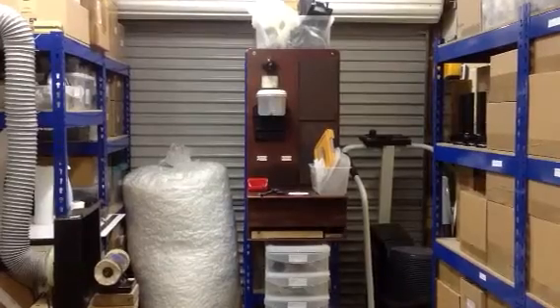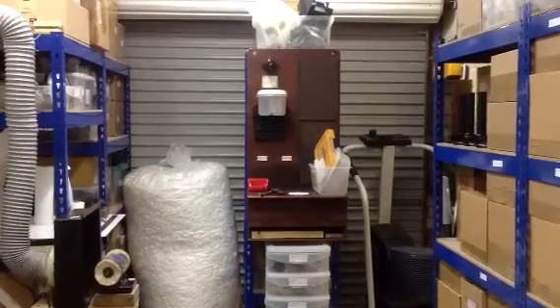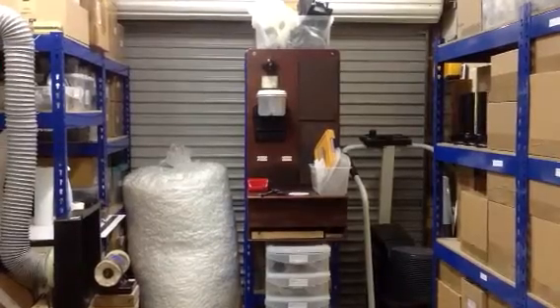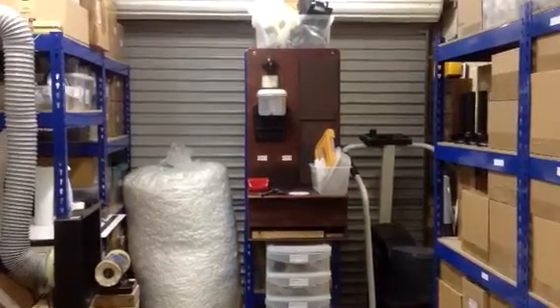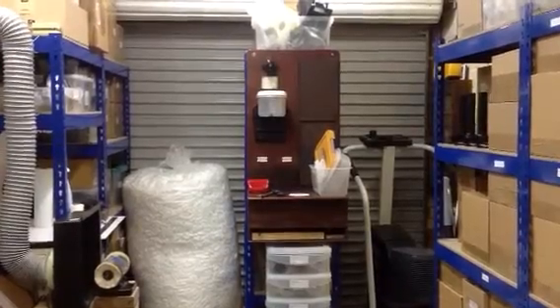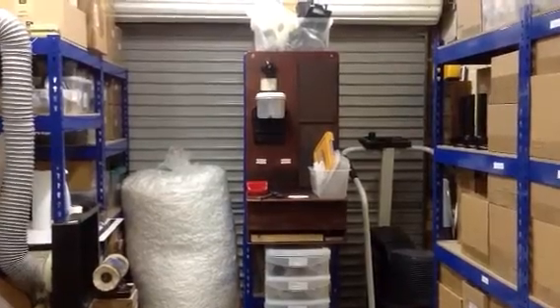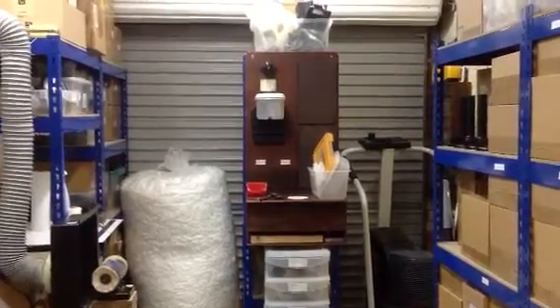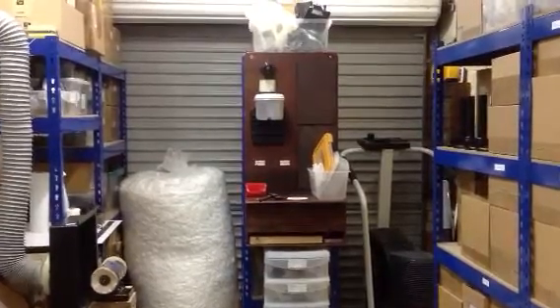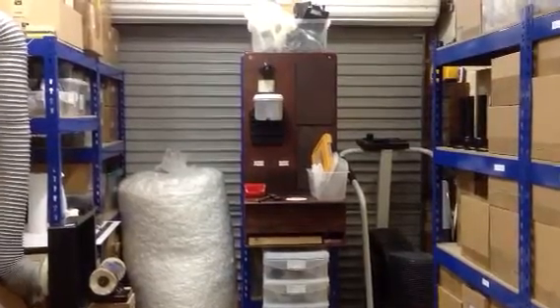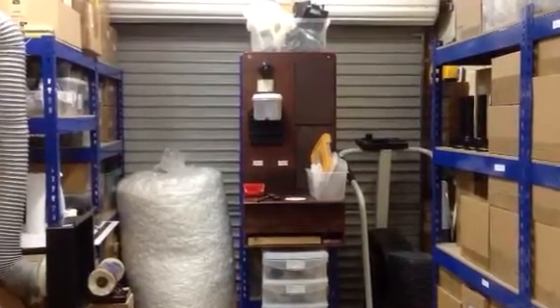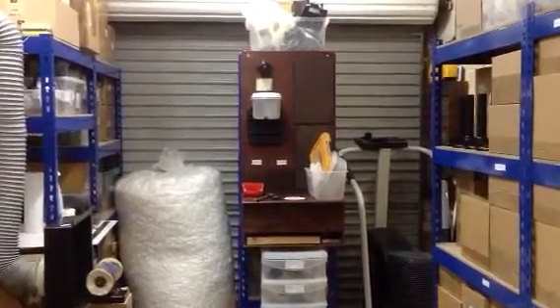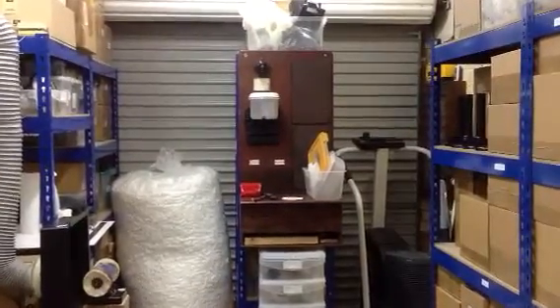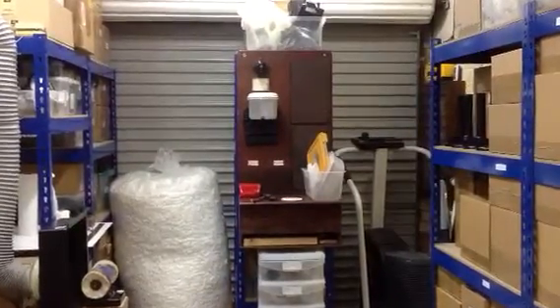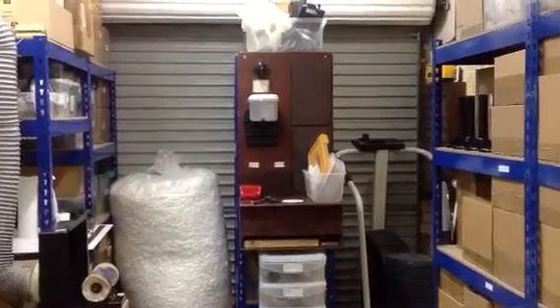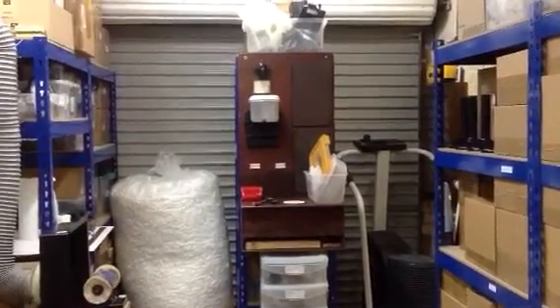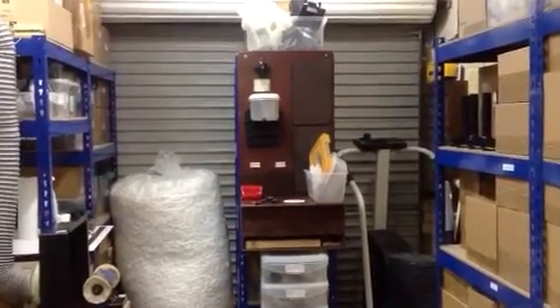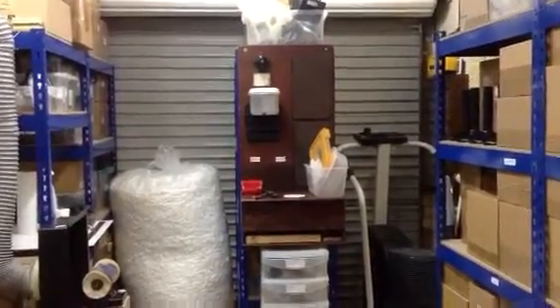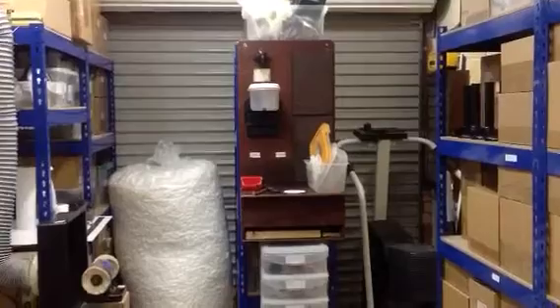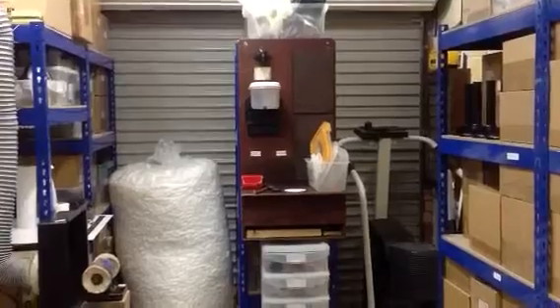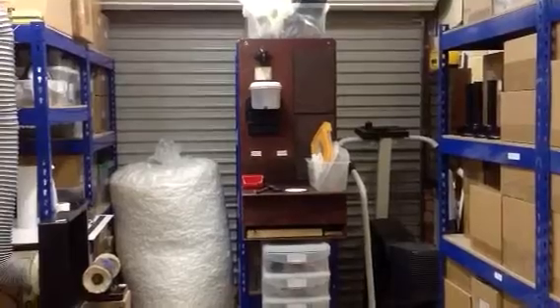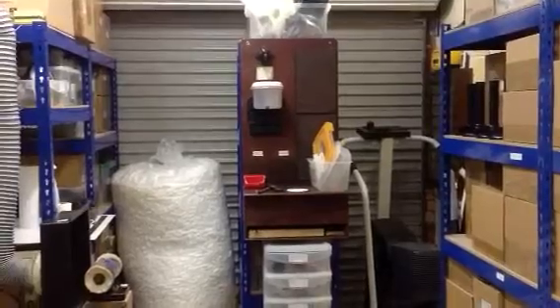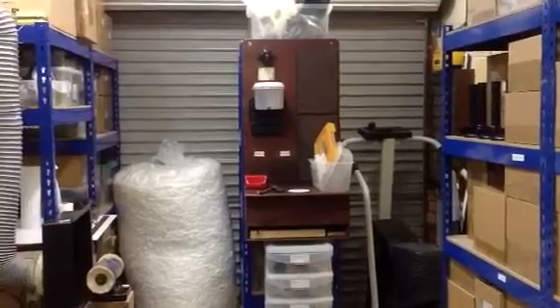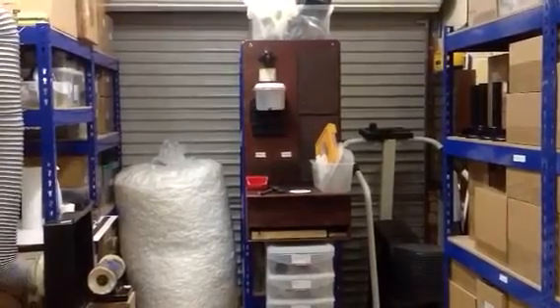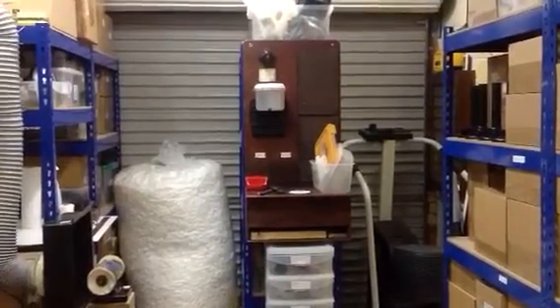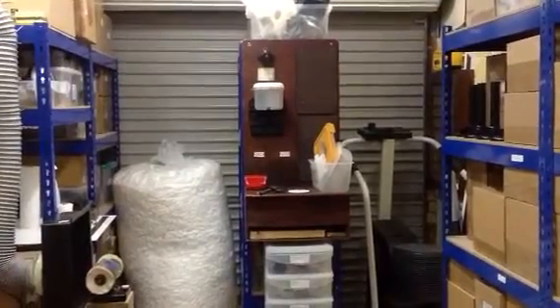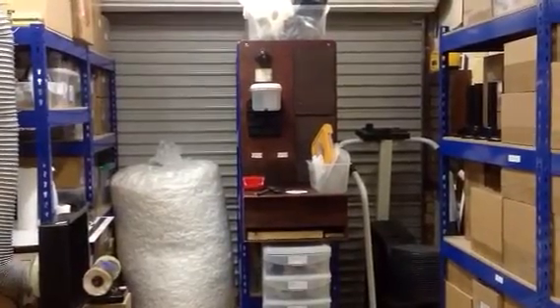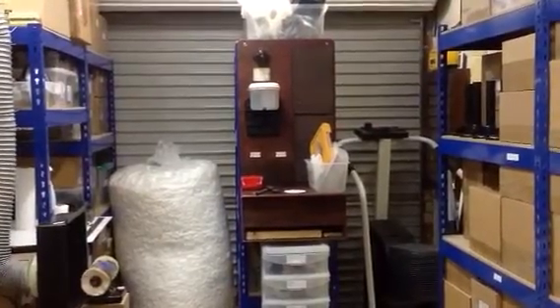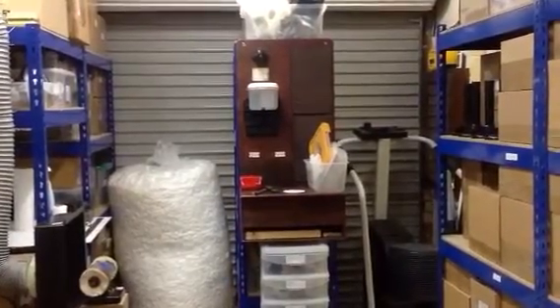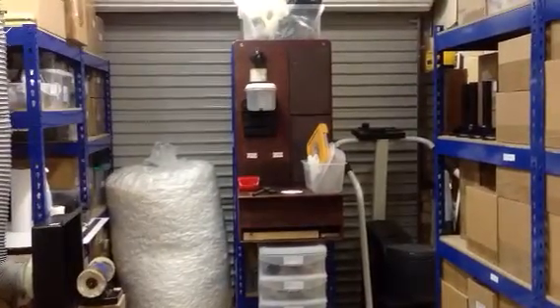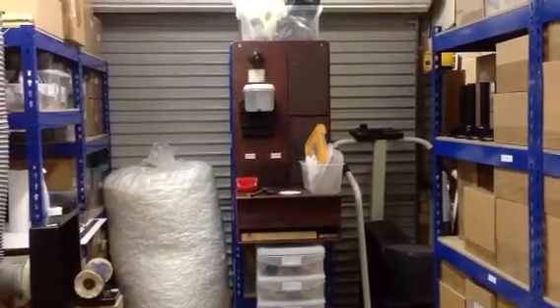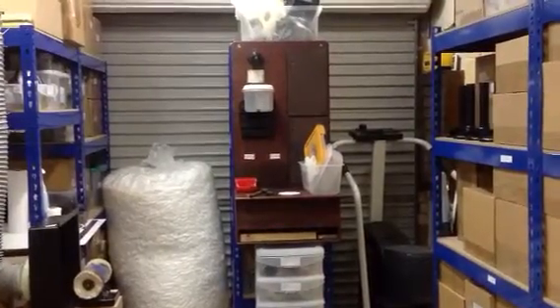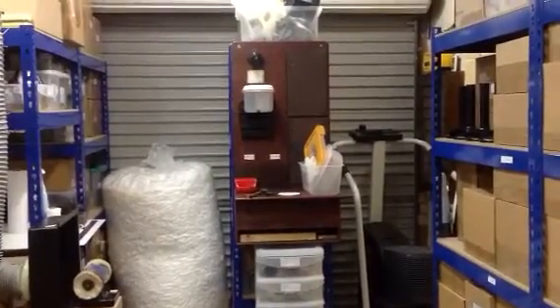I decided to record the stages of my latest project, which is the build of a small Strowger telephone demo system.